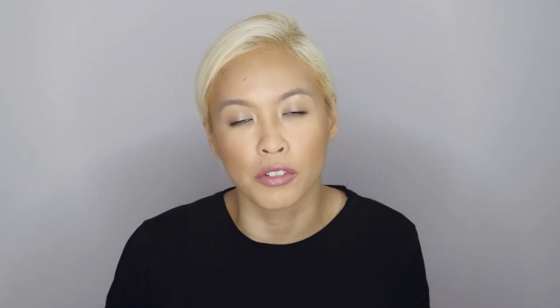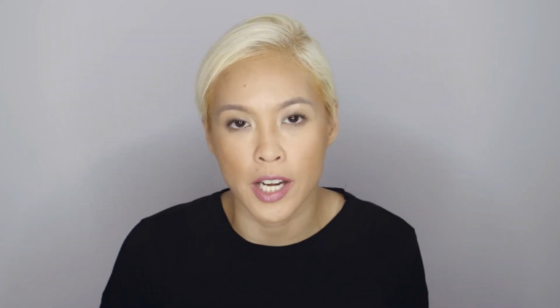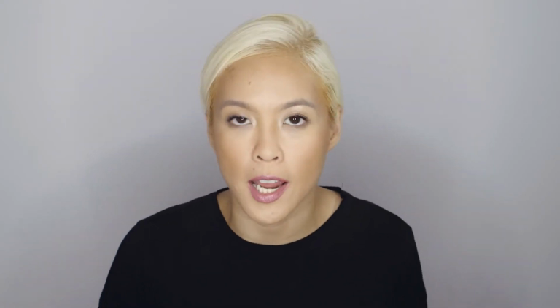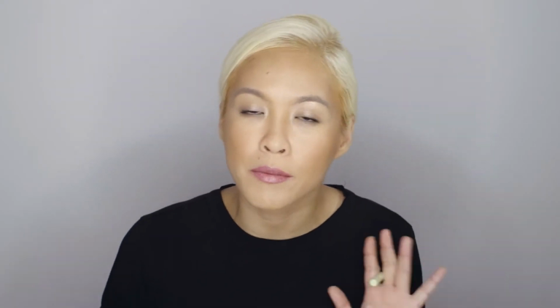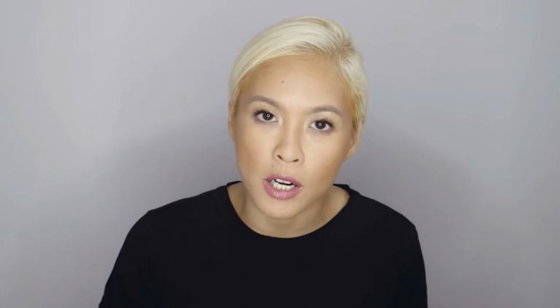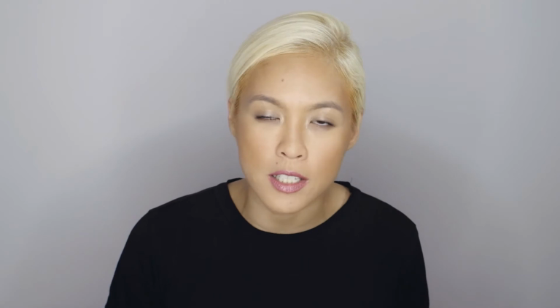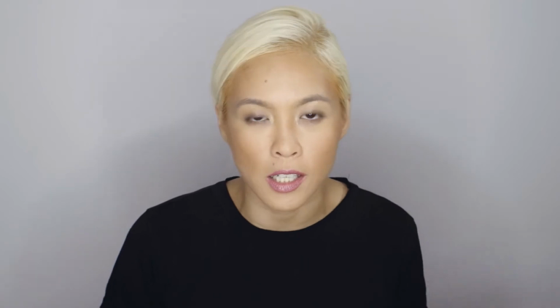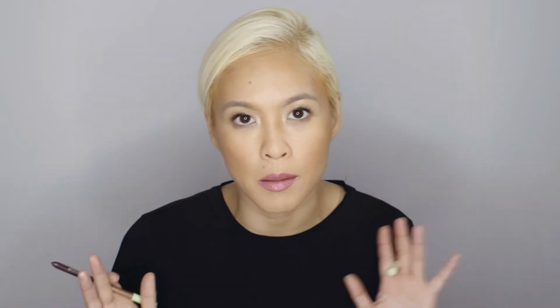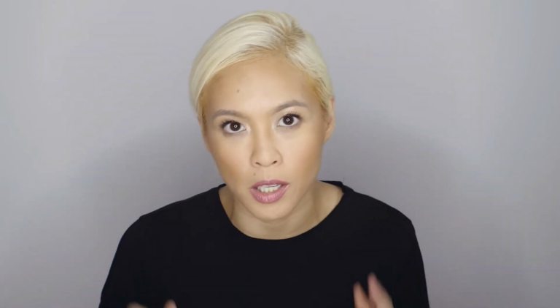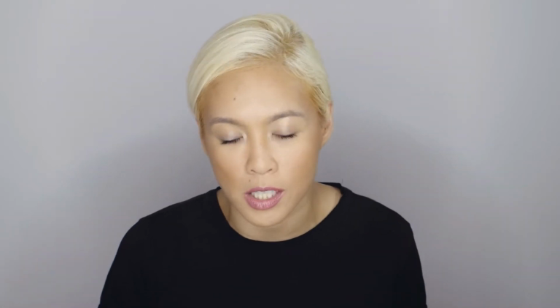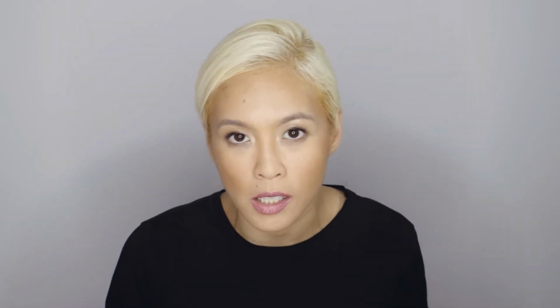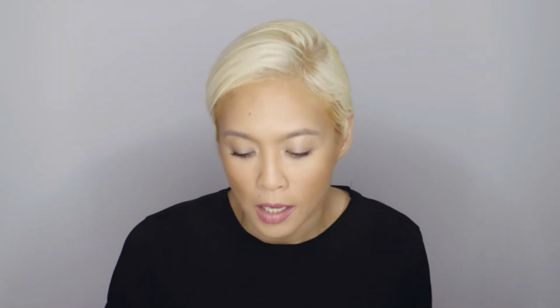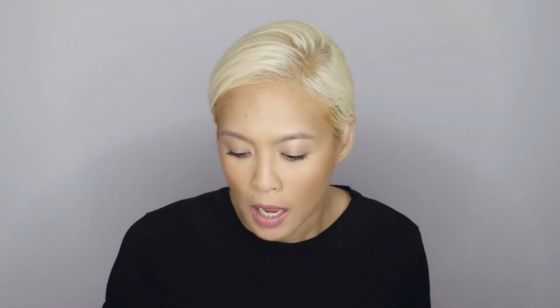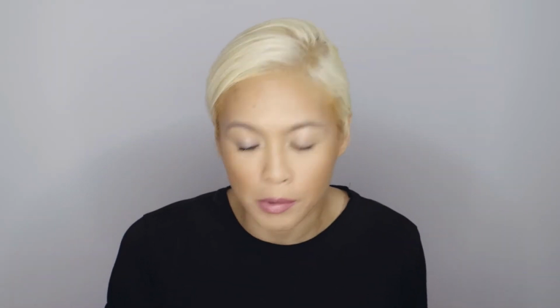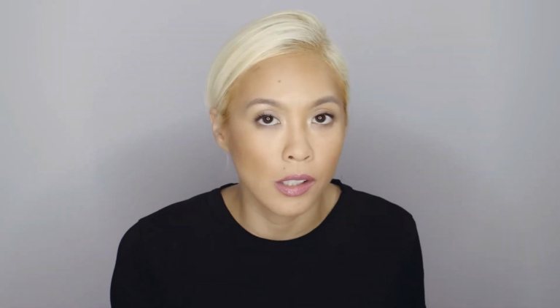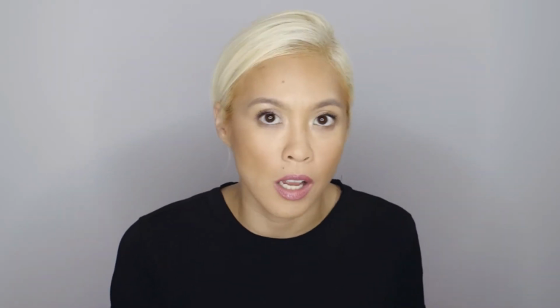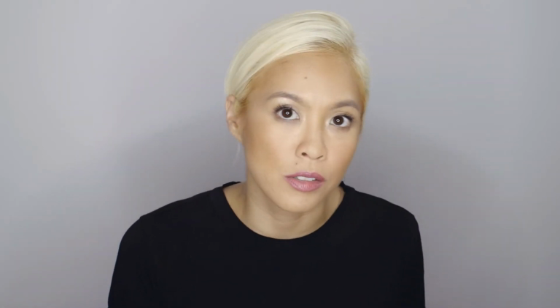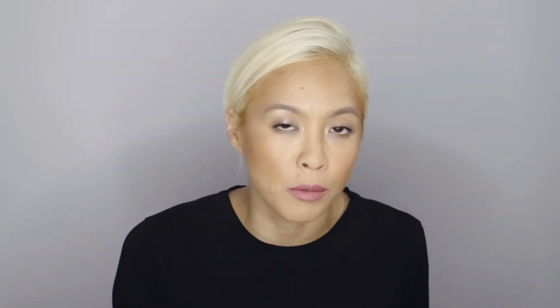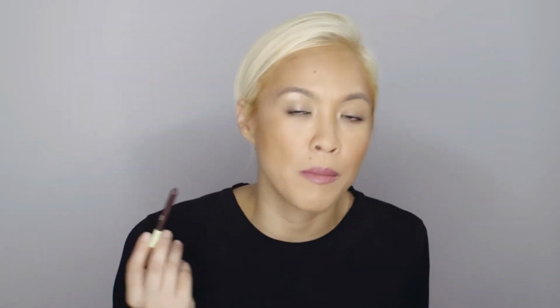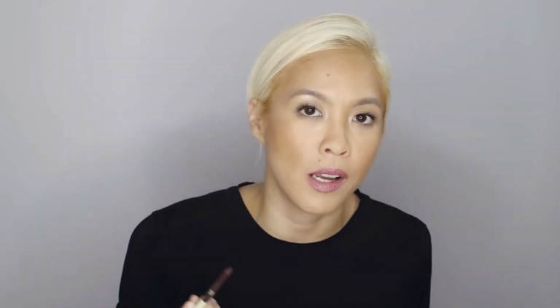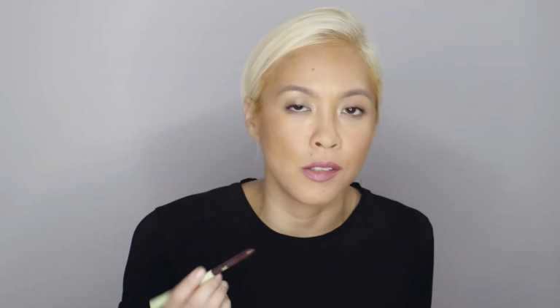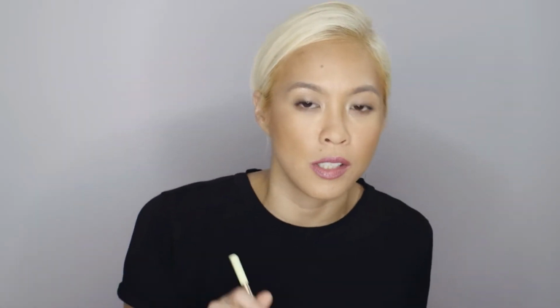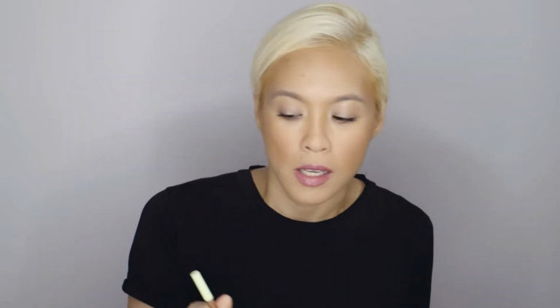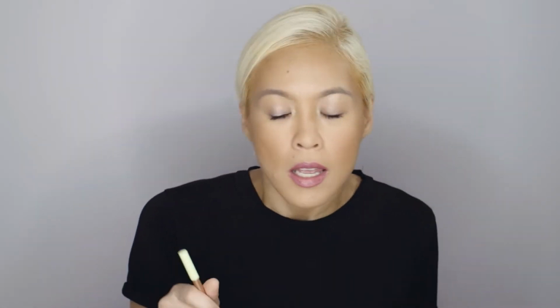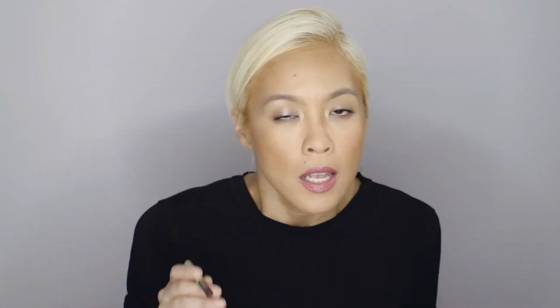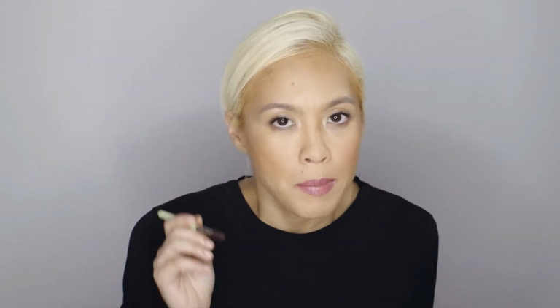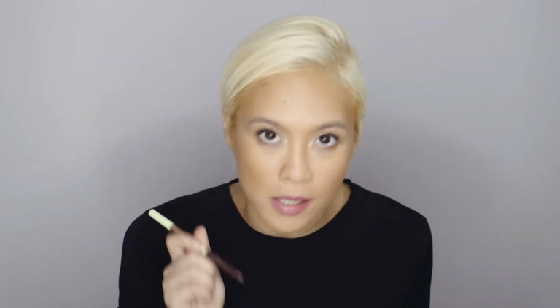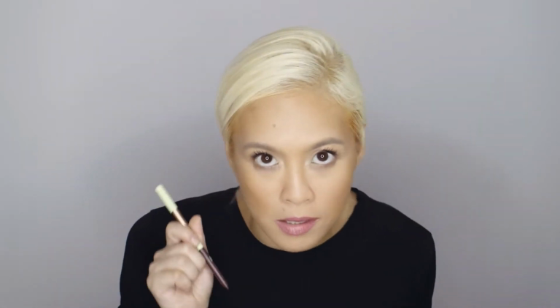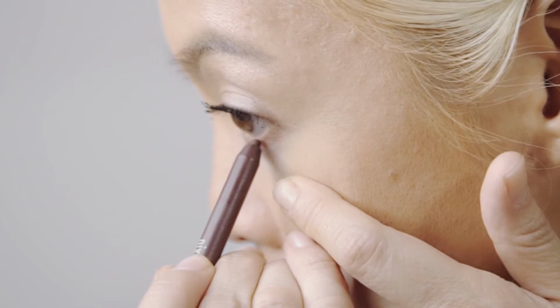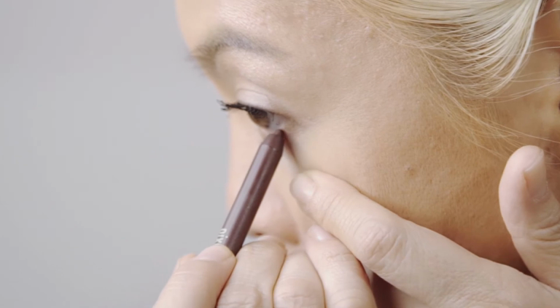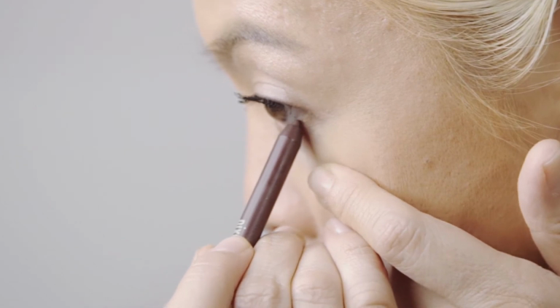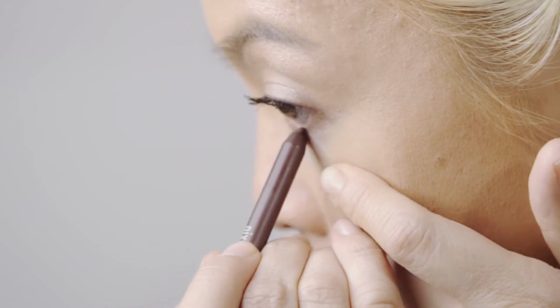After contouring, bronzing, and blushing, I'm going to now start with my eyes using Pixi's Pencil Eyeliner.